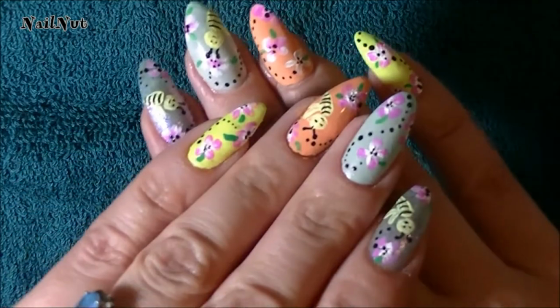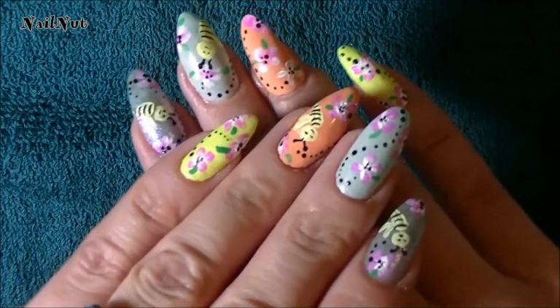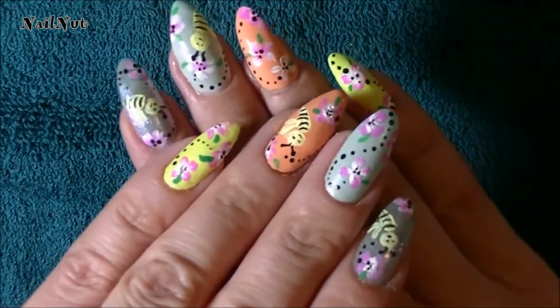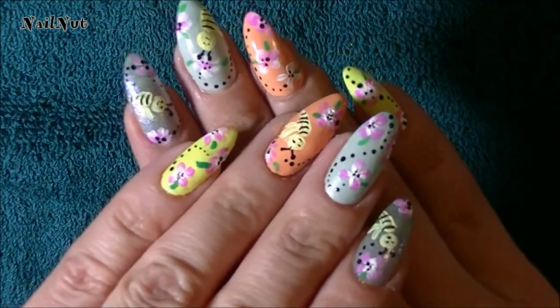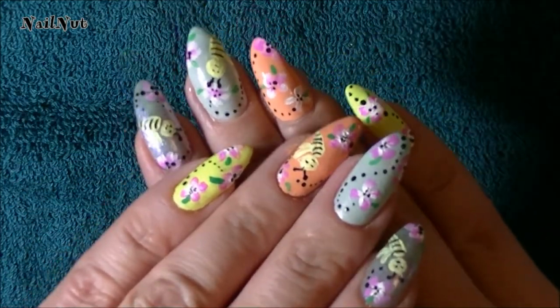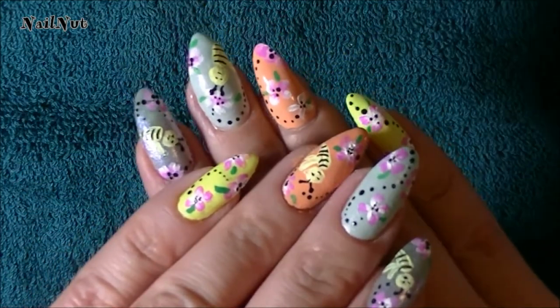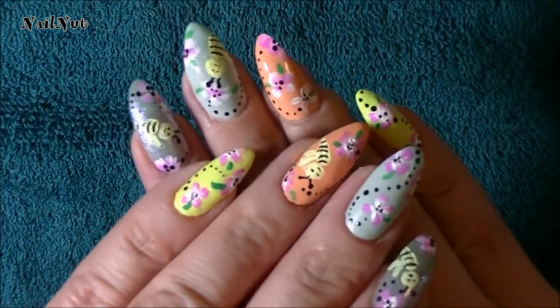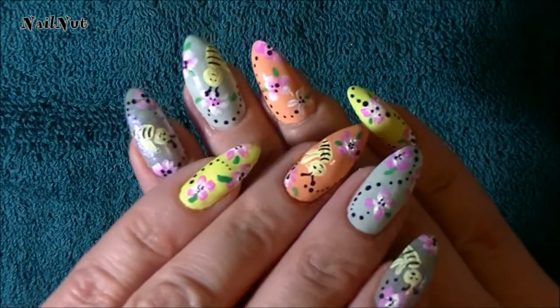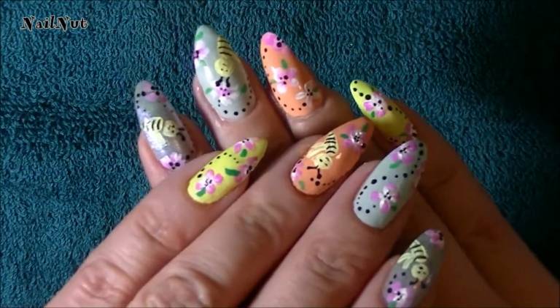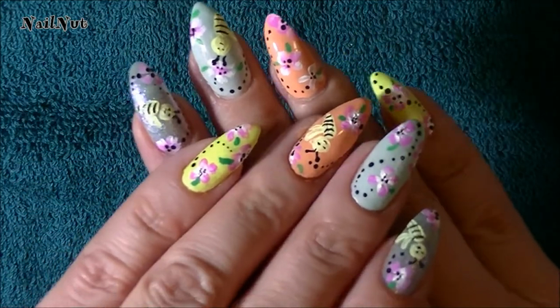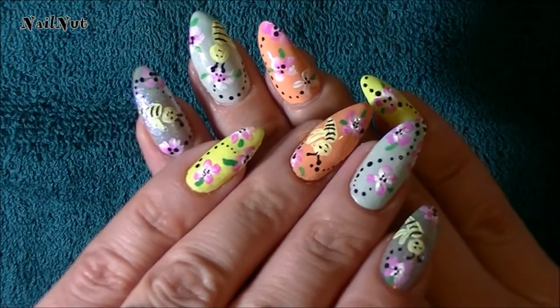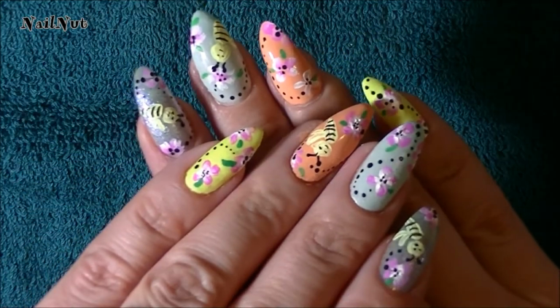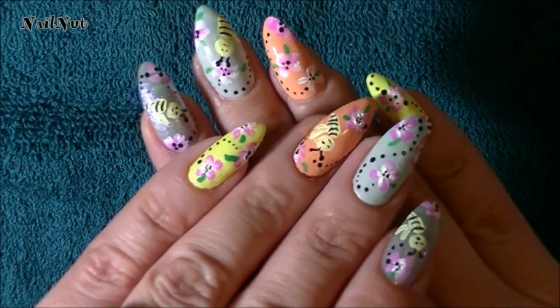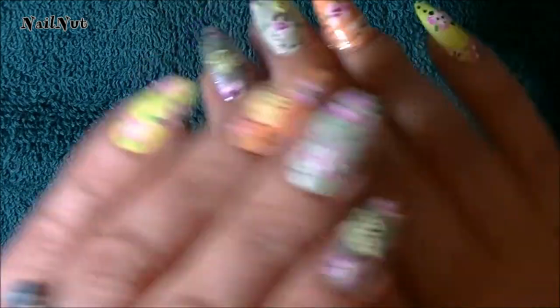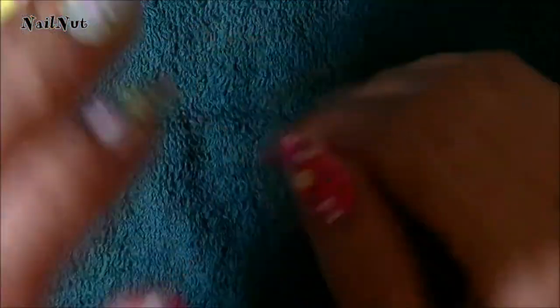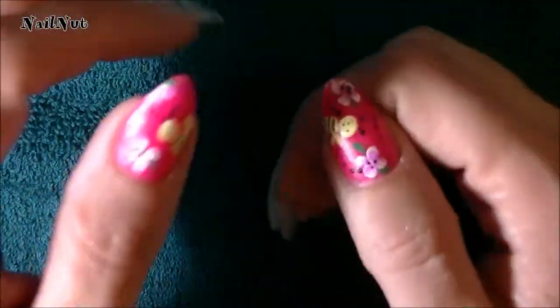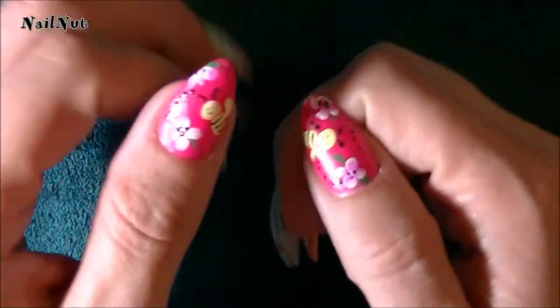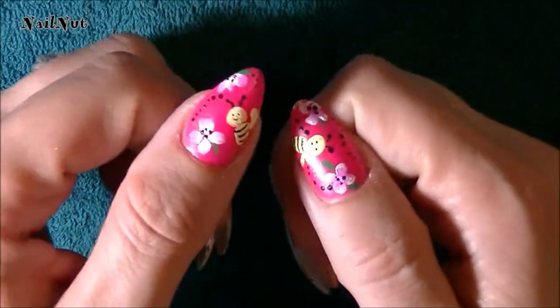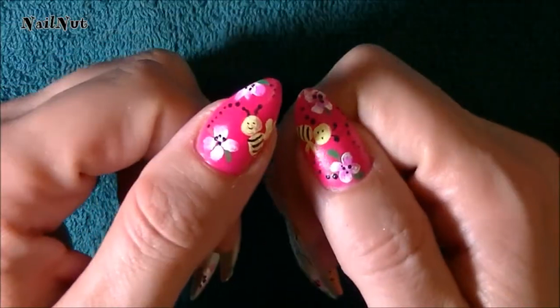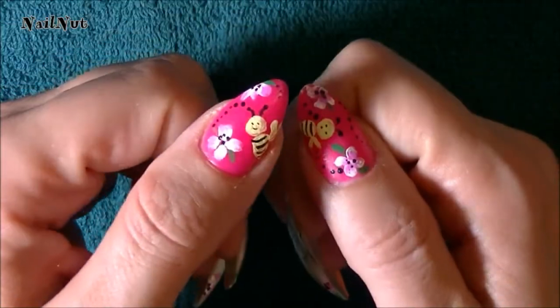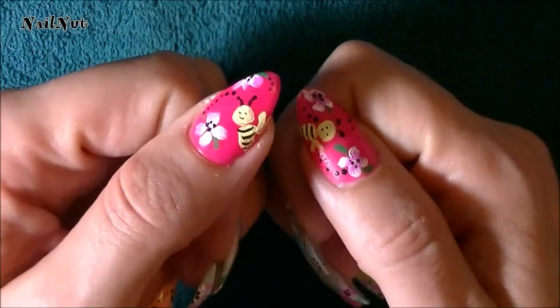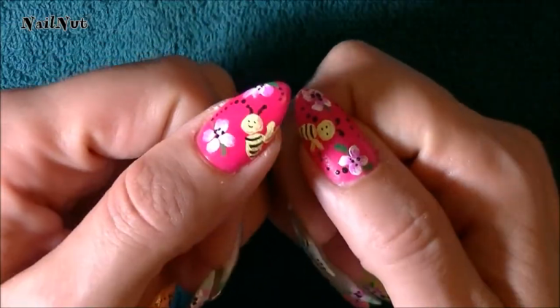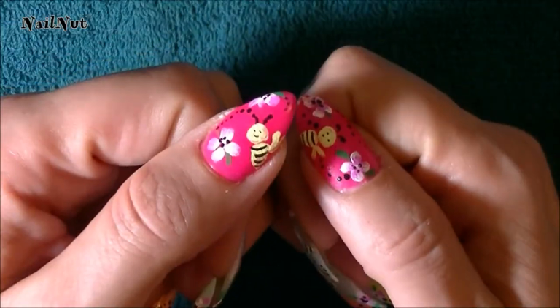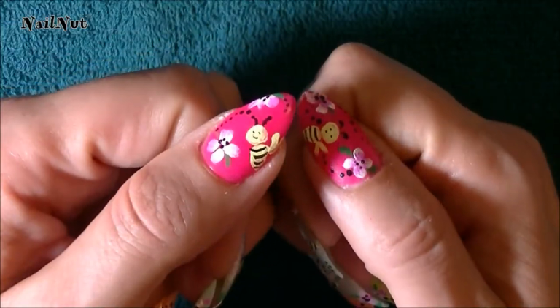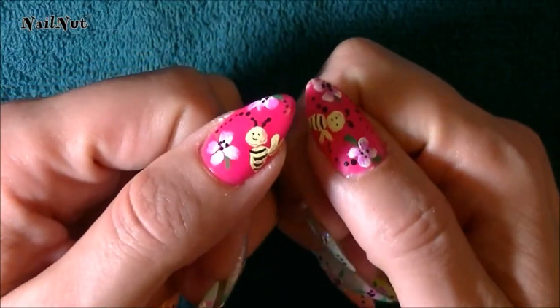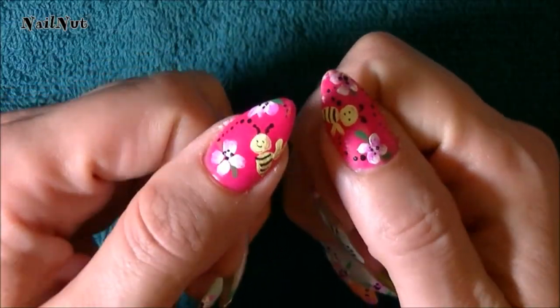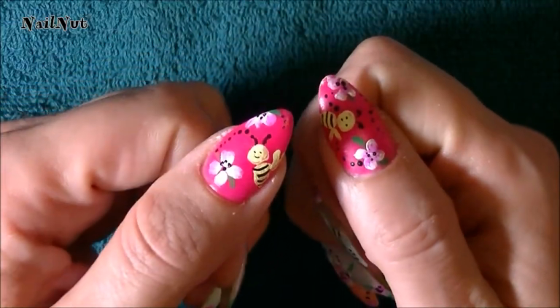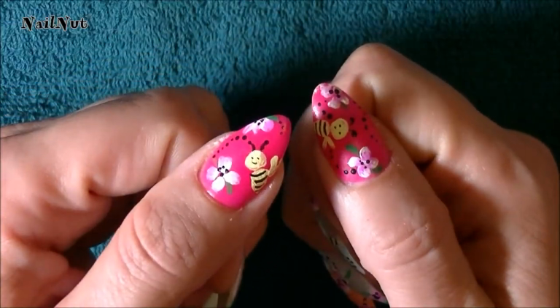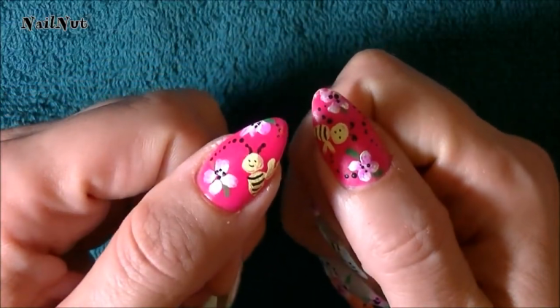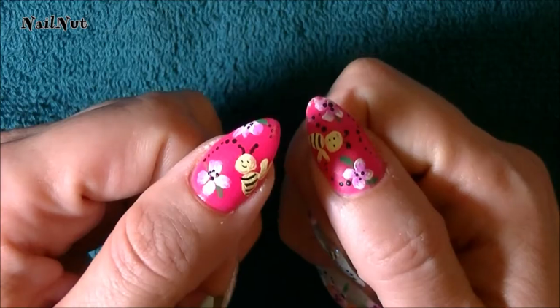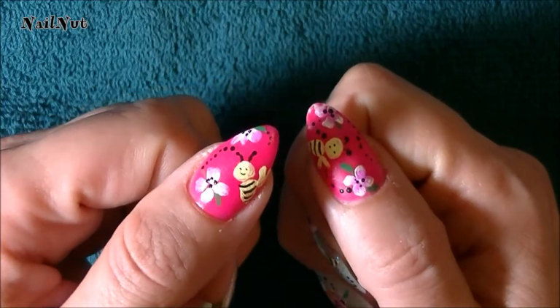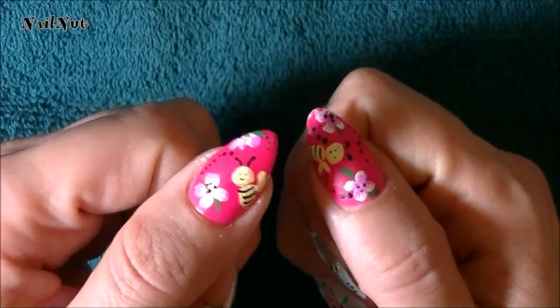There are my cute little bees. I'm going to go ahead and topcoat it and I'll come back and show you the finished result.